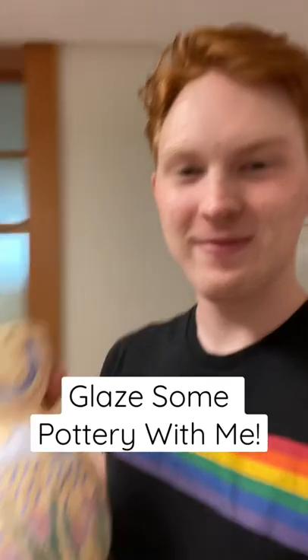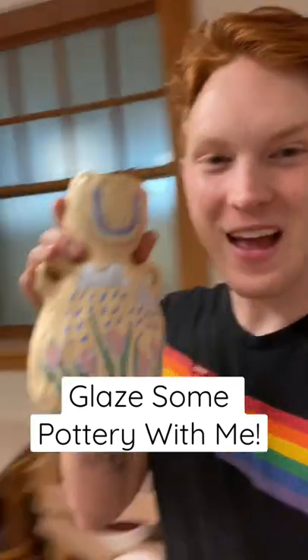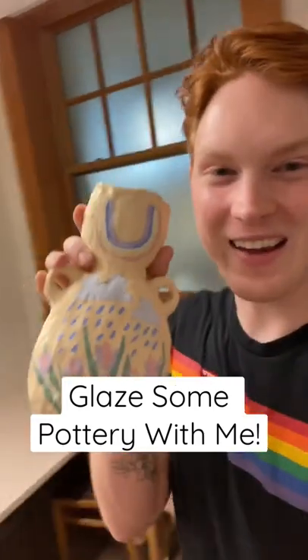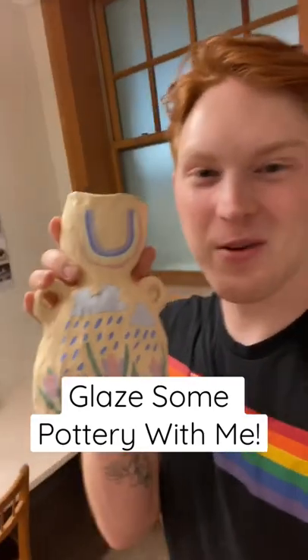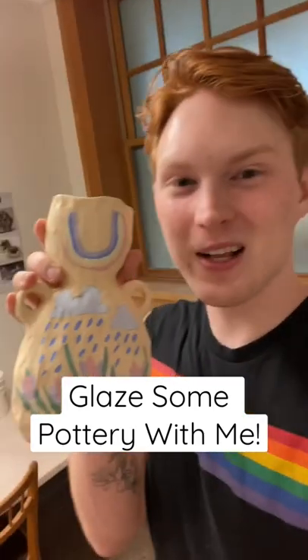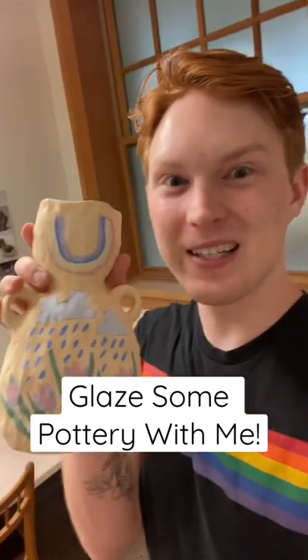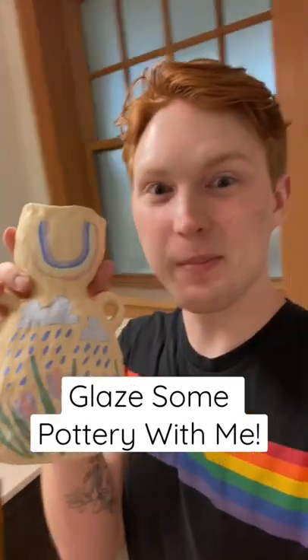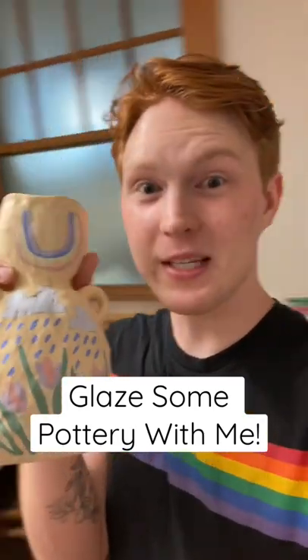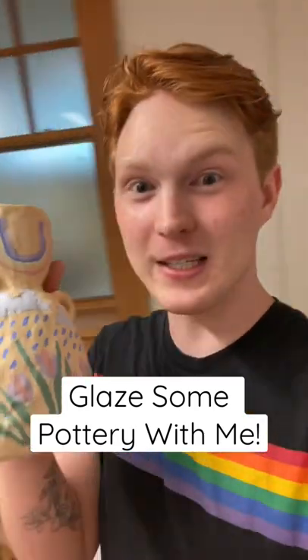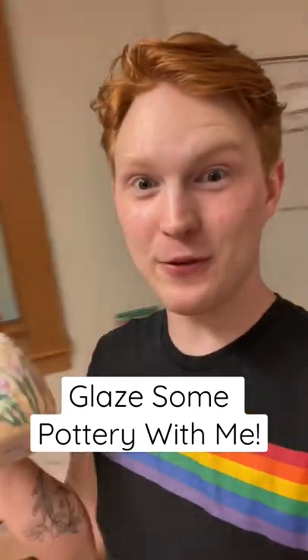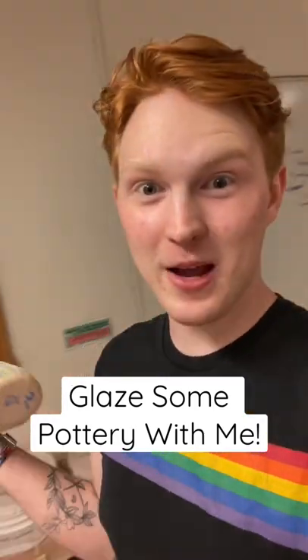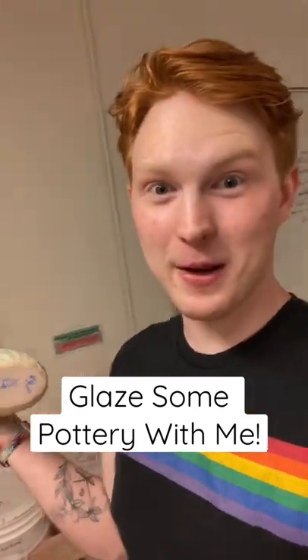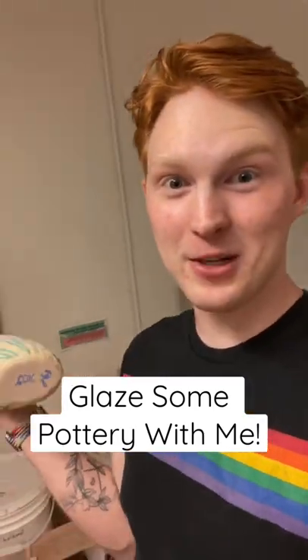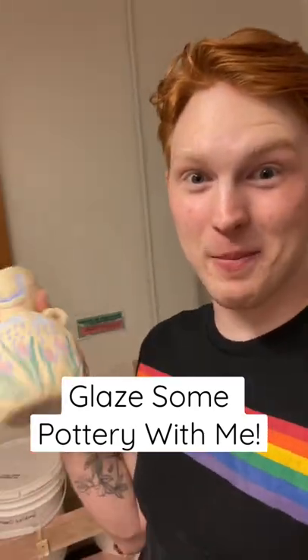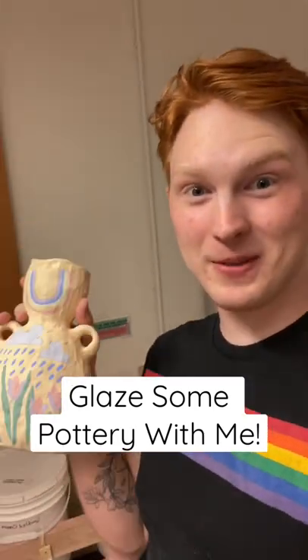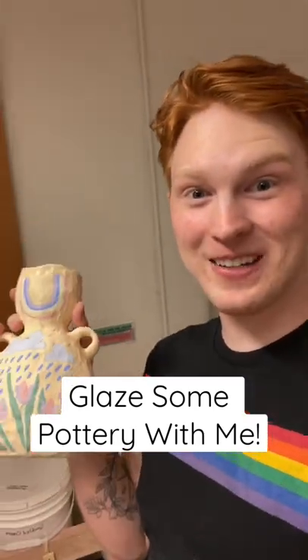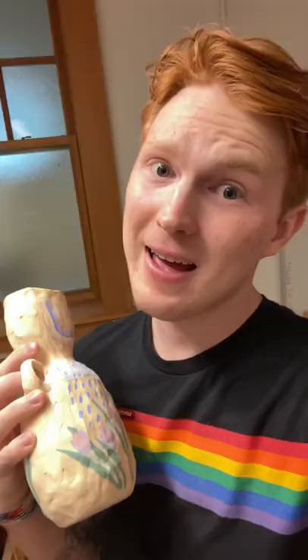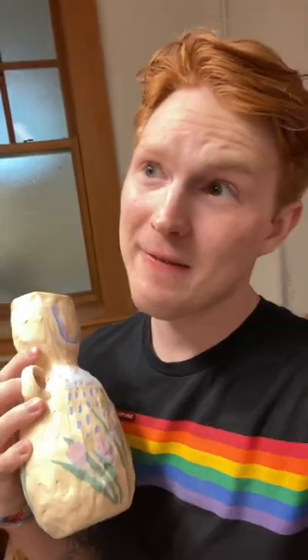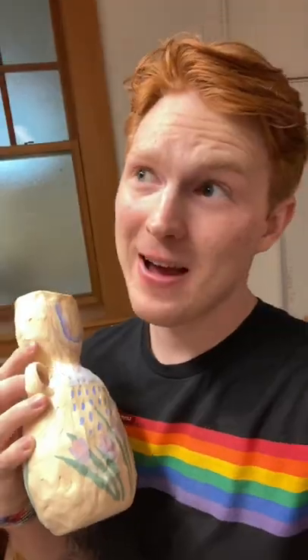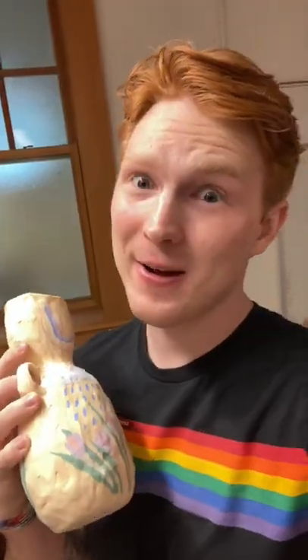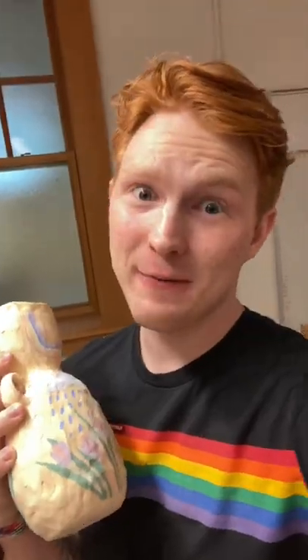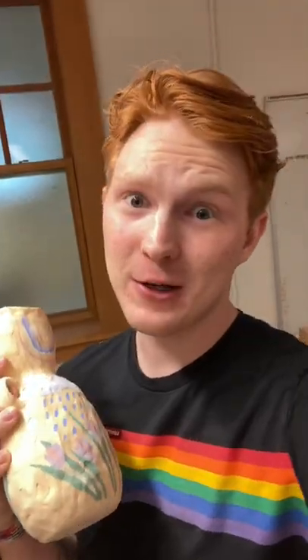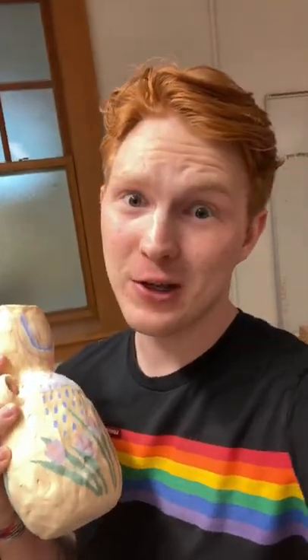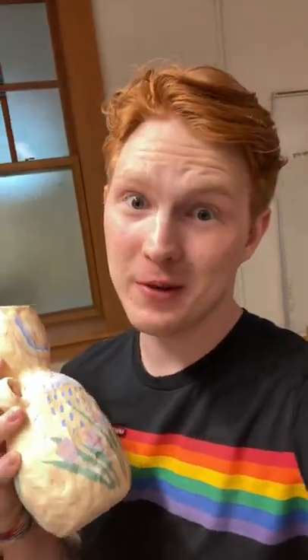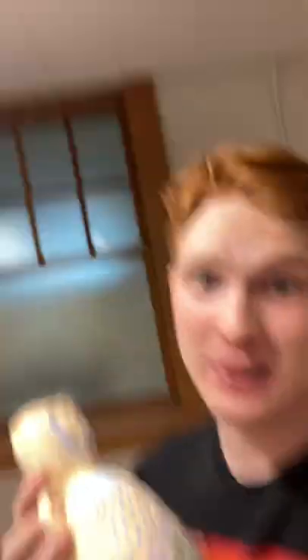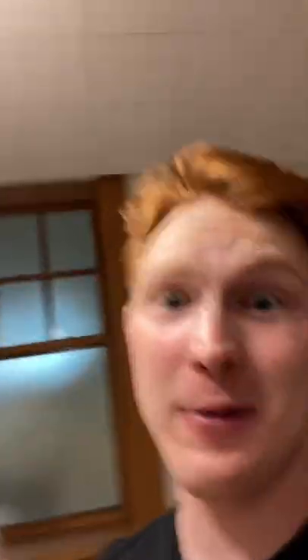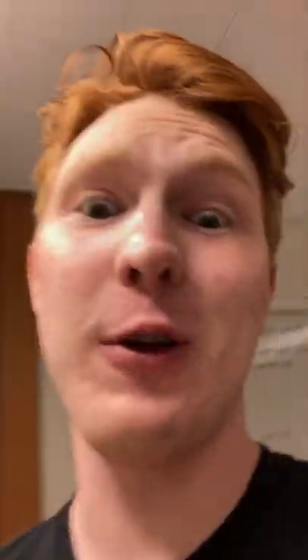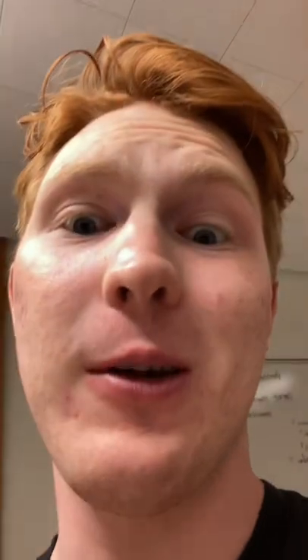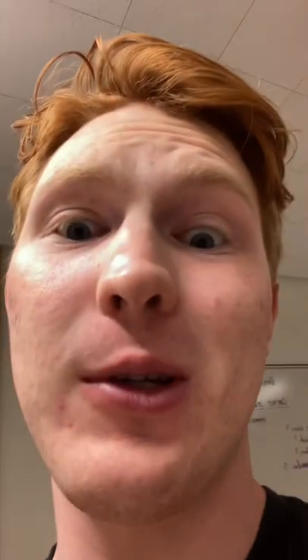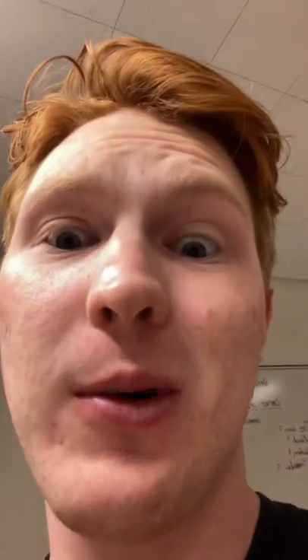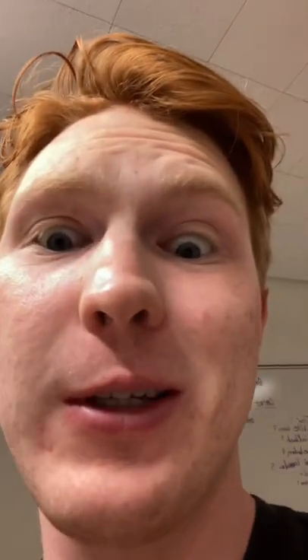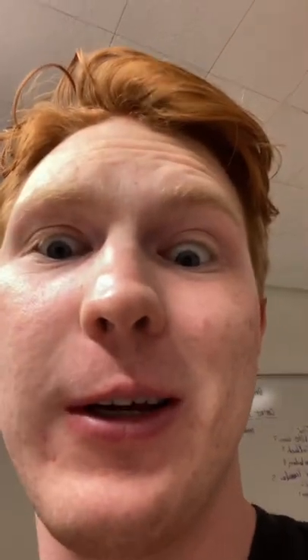Howdy hey, wanna glaze some pieces for my upcoming shop update? I fire and finish them in the same video, so you wanna see it.